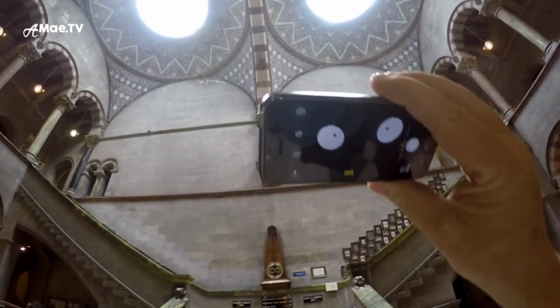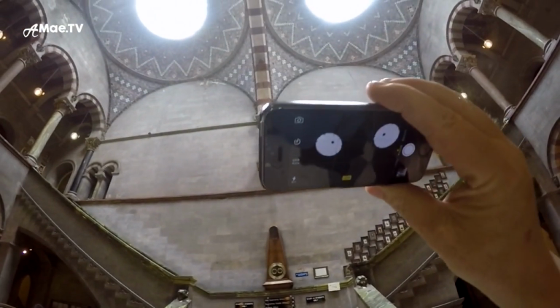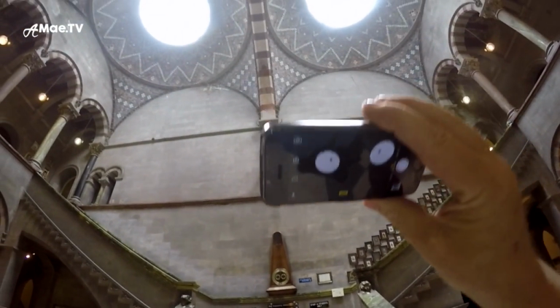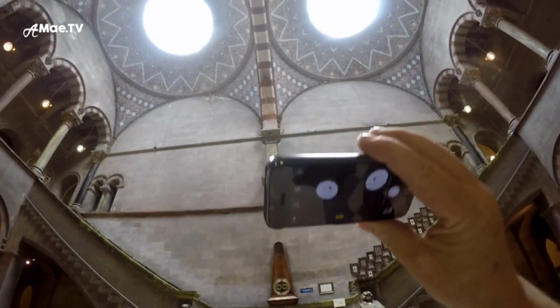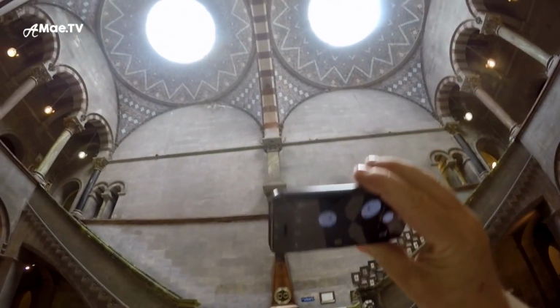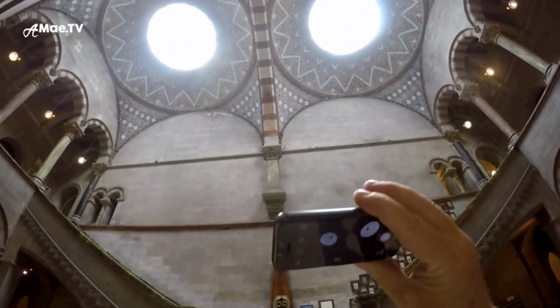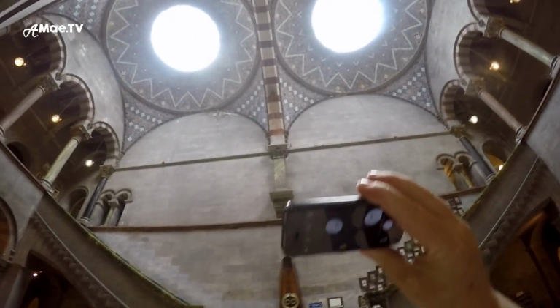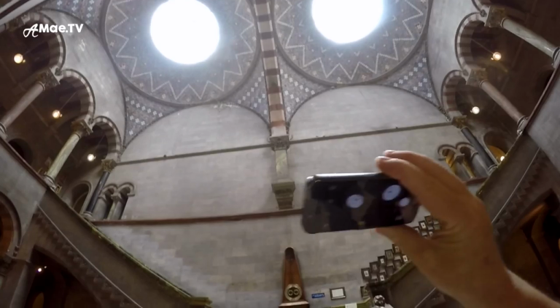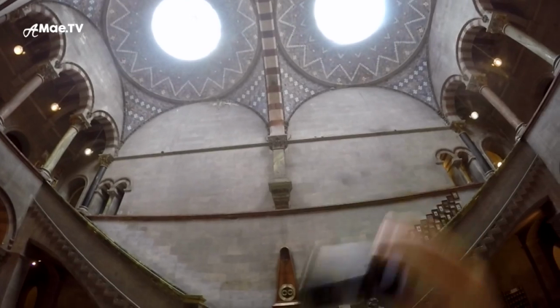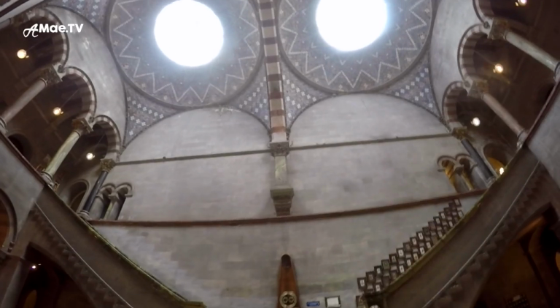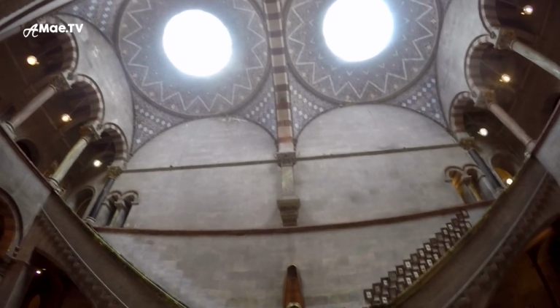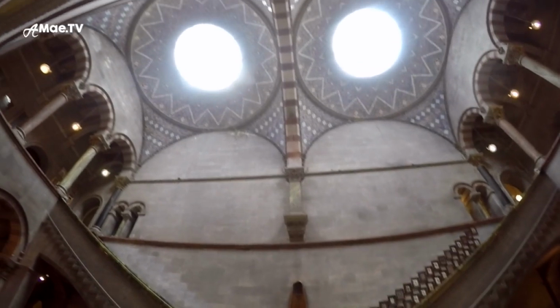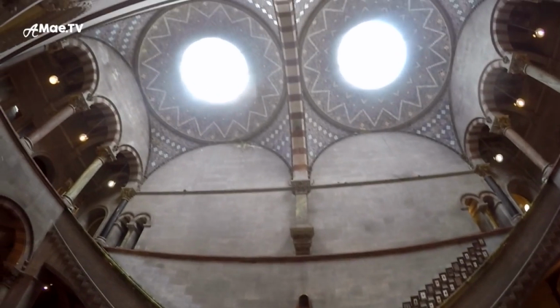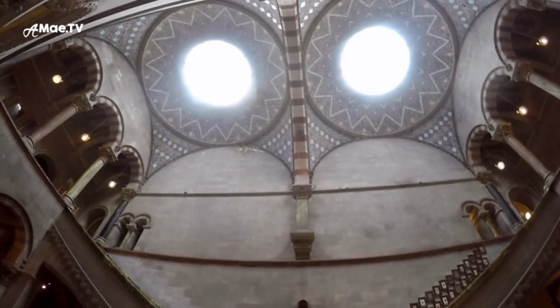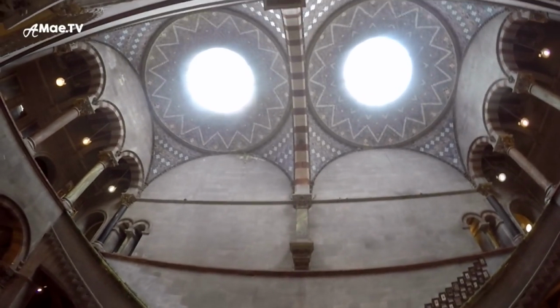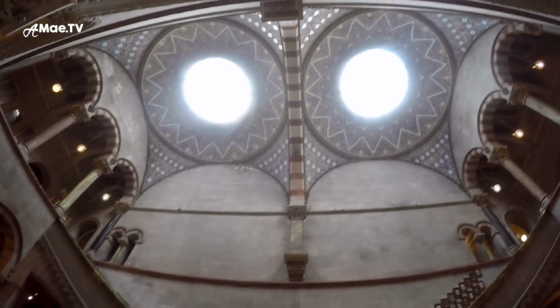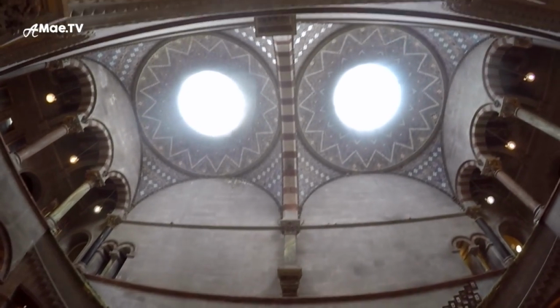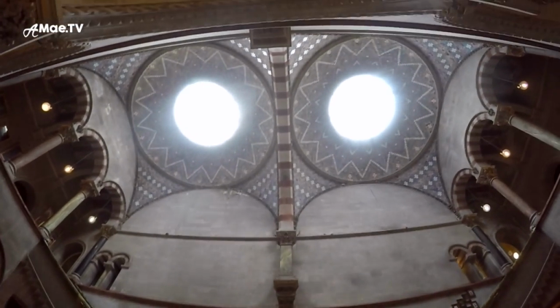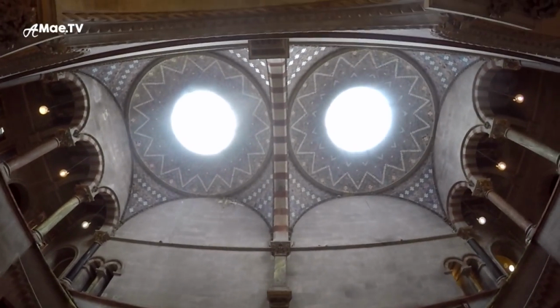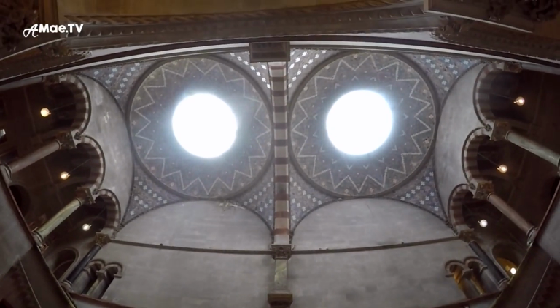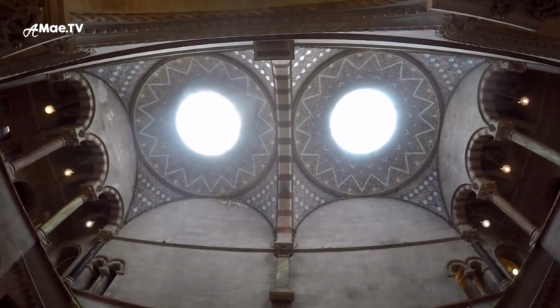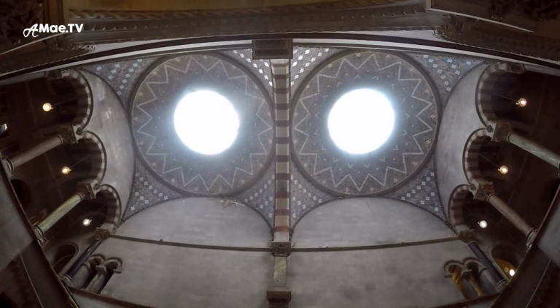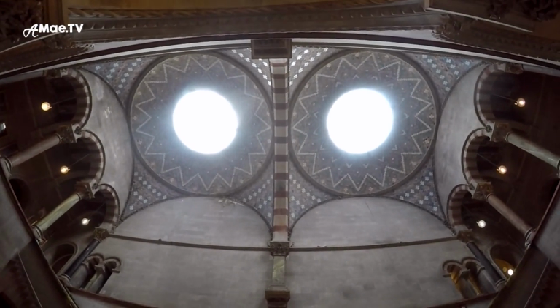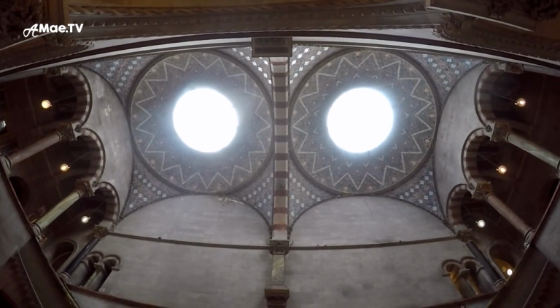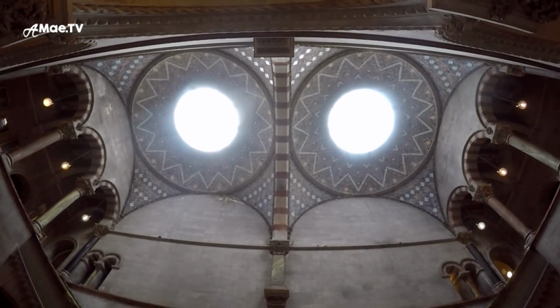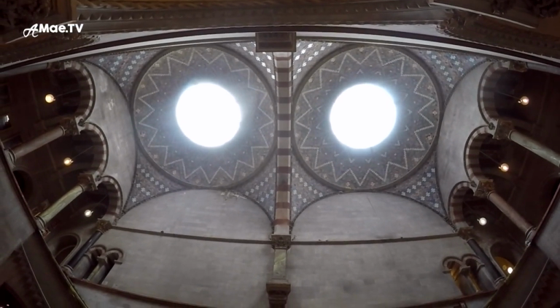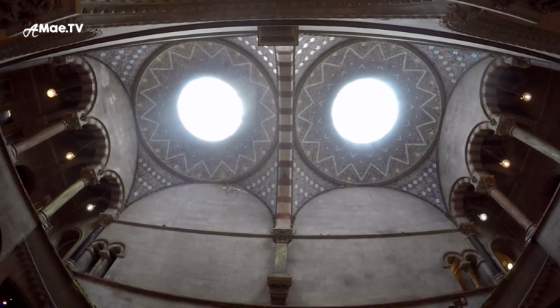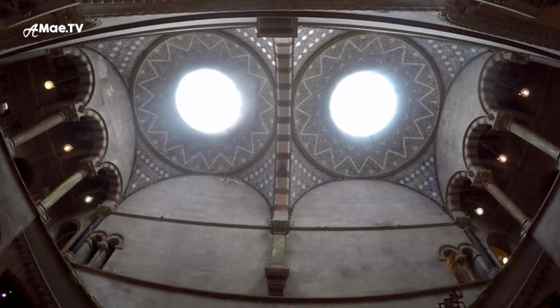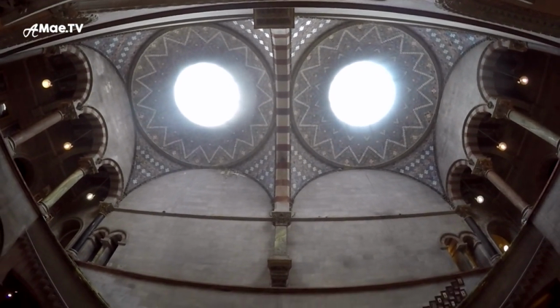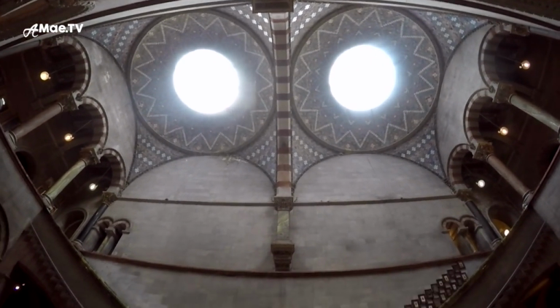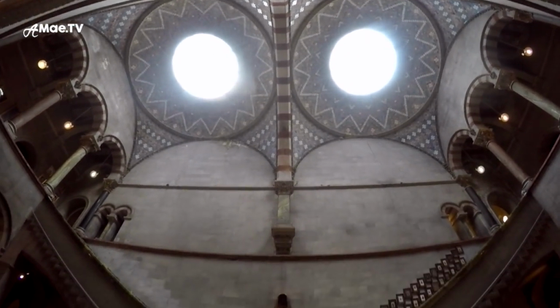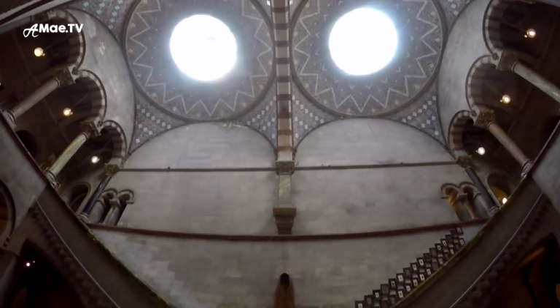It's an owl! Oh my gosh, it does look like an owl. It is an owl — the whole thing. Look at that.